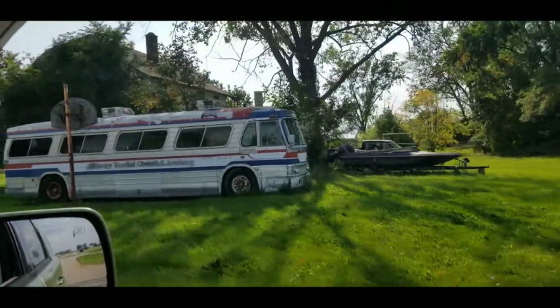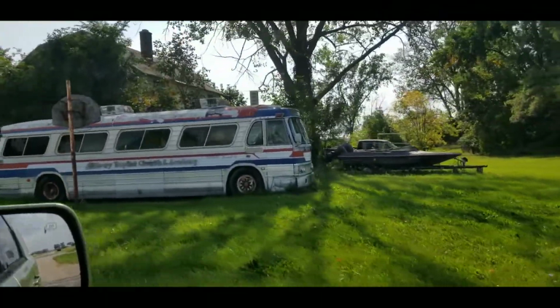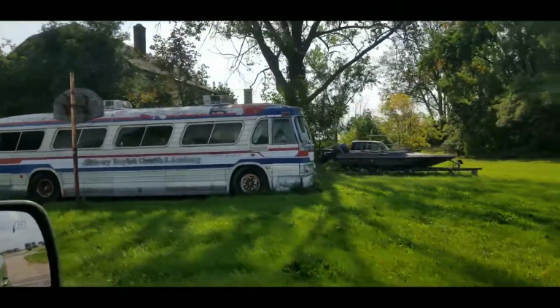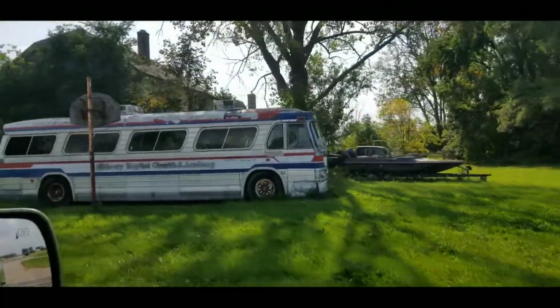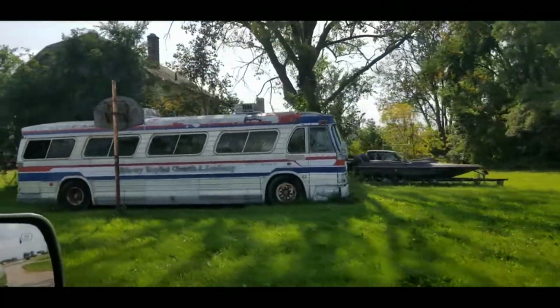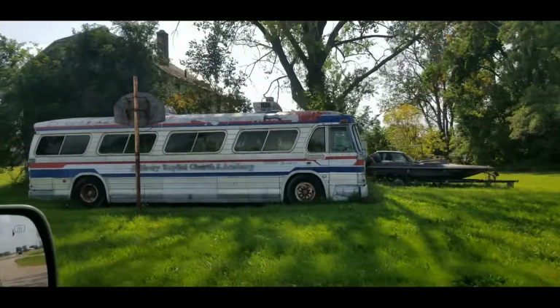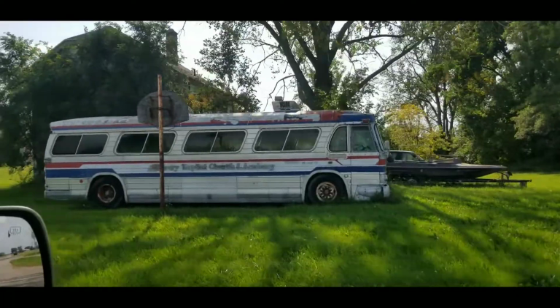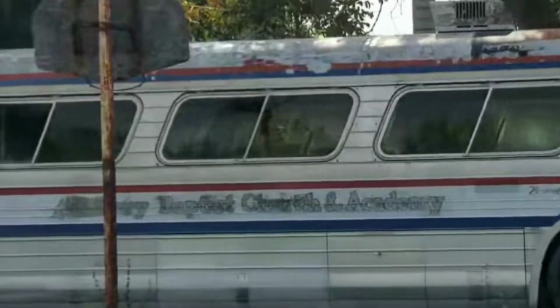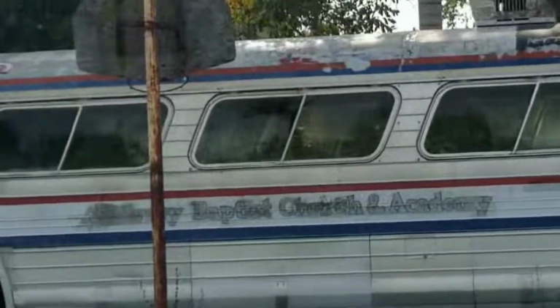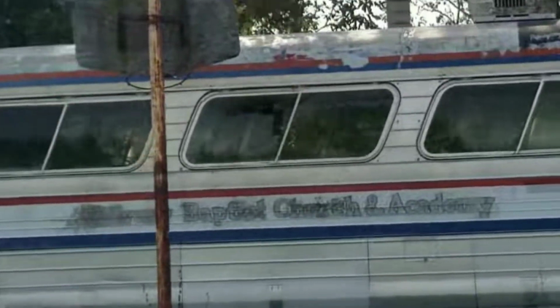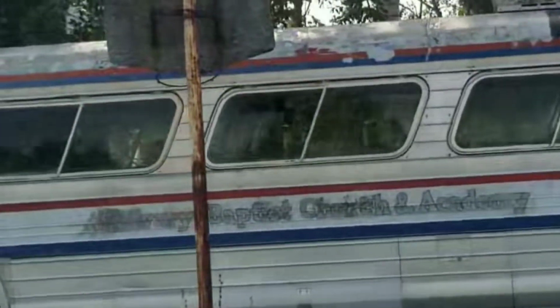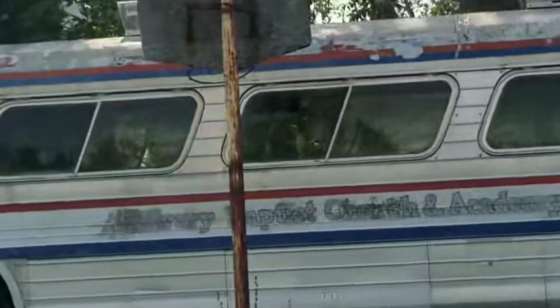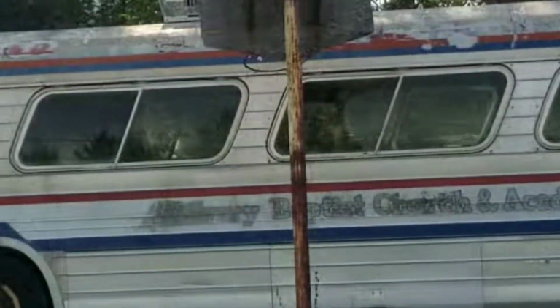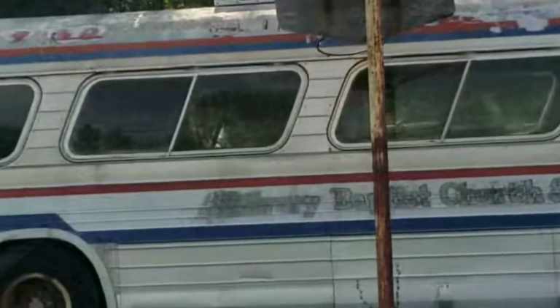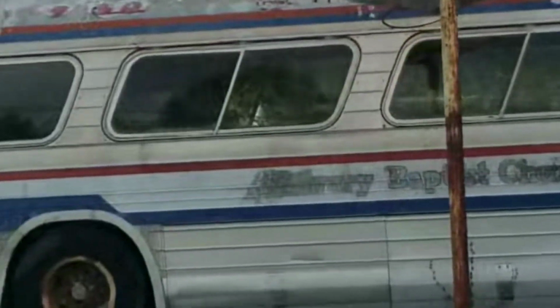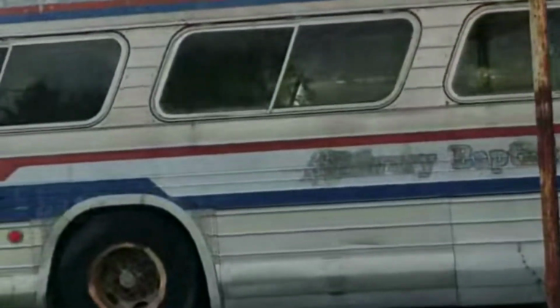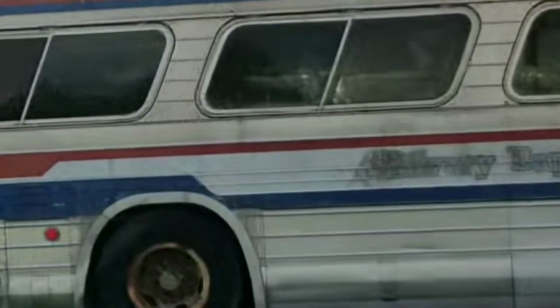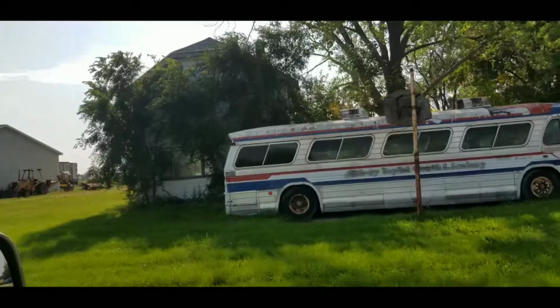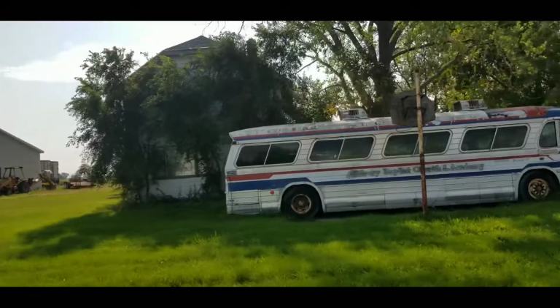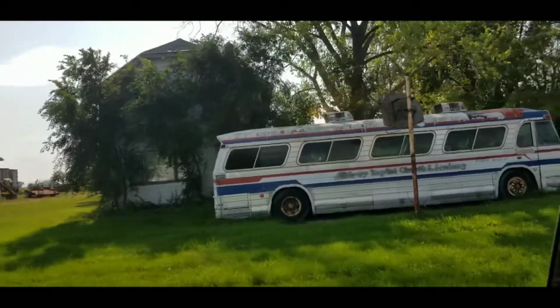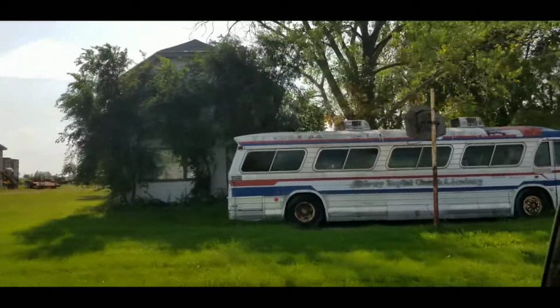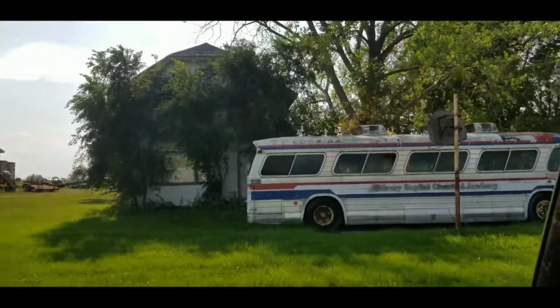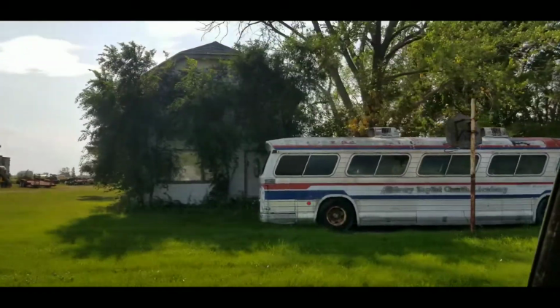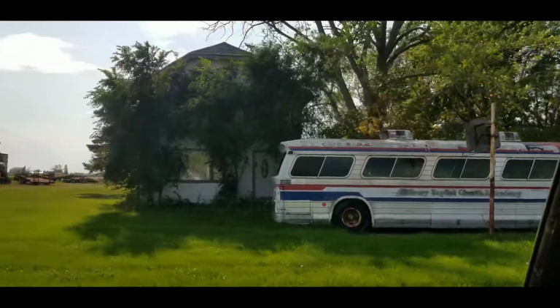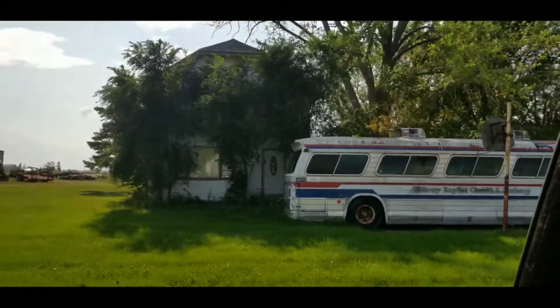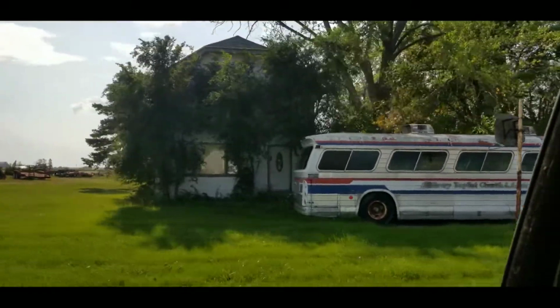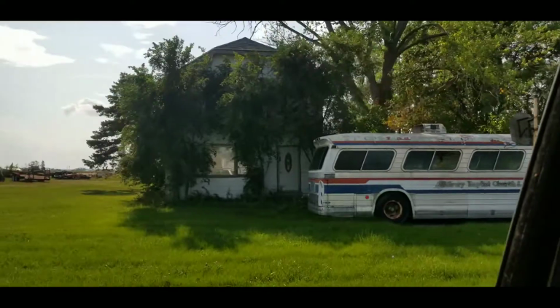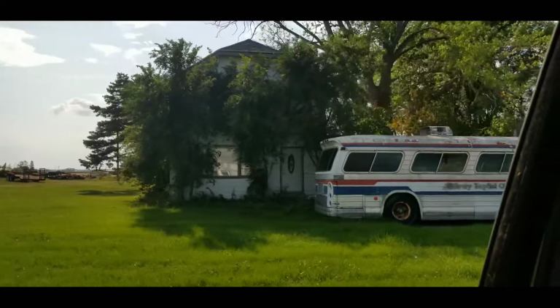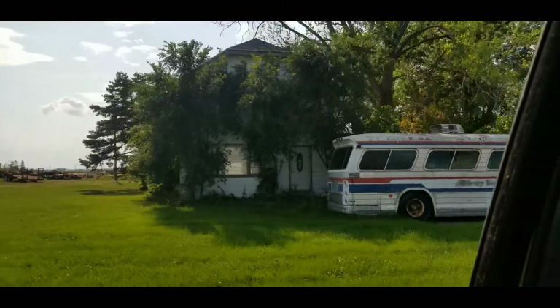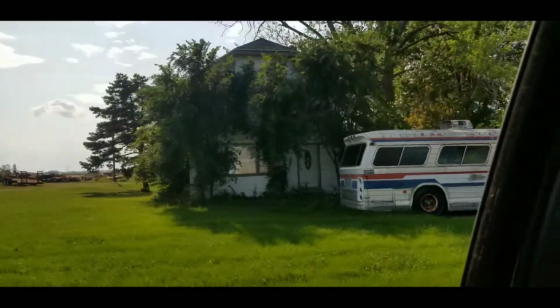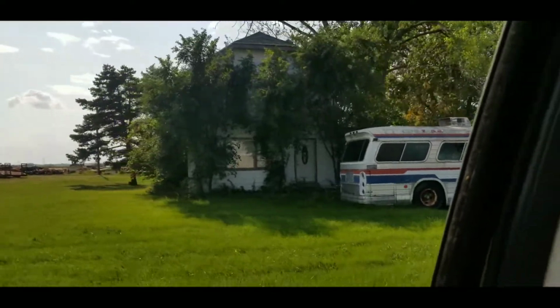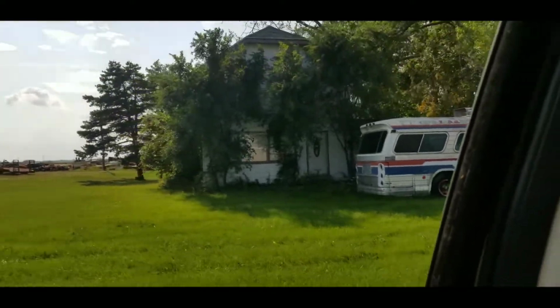And just next door, there's this really awesome vintage bus, next to a house that does look abandoned.